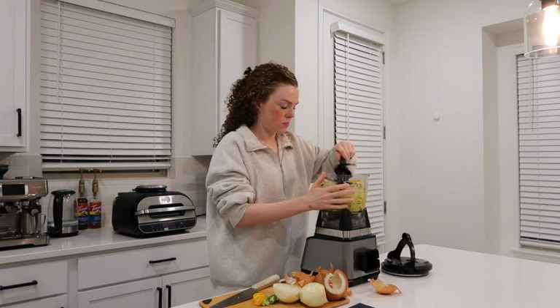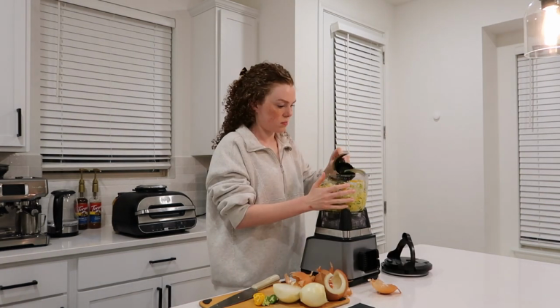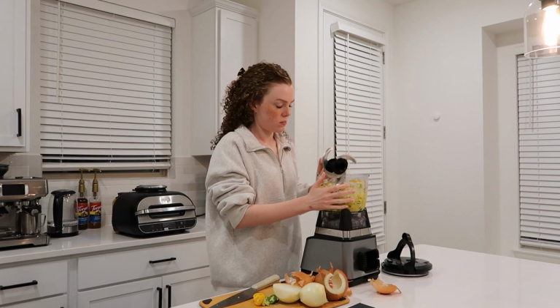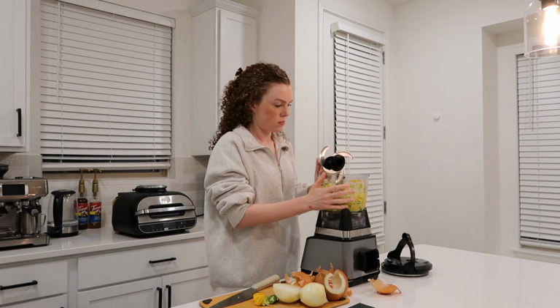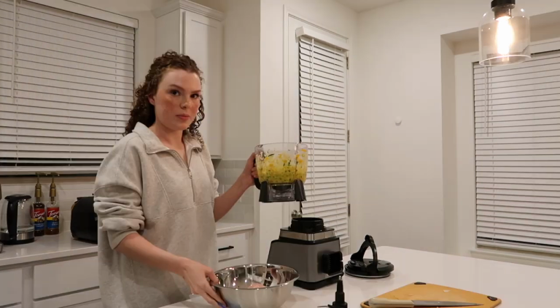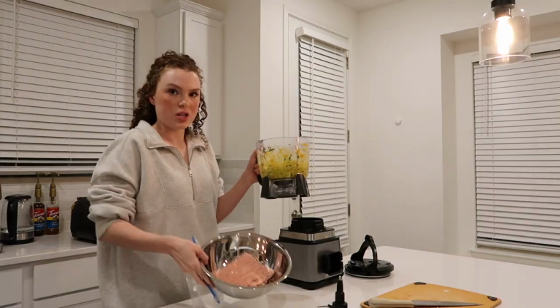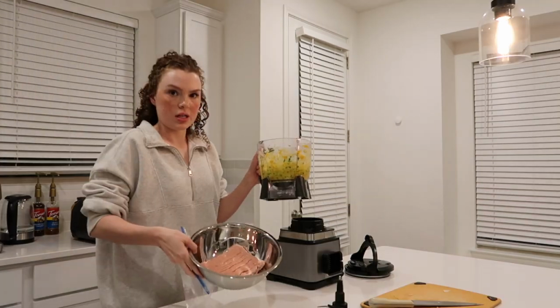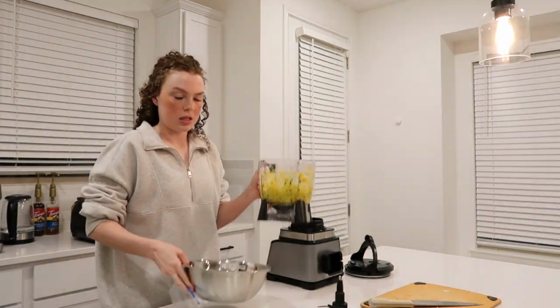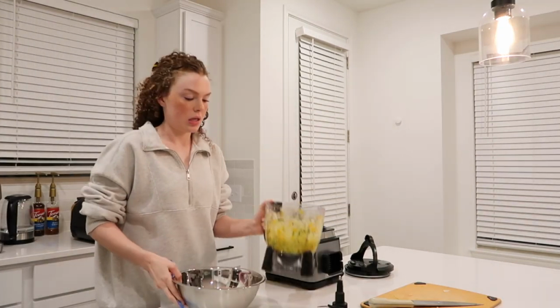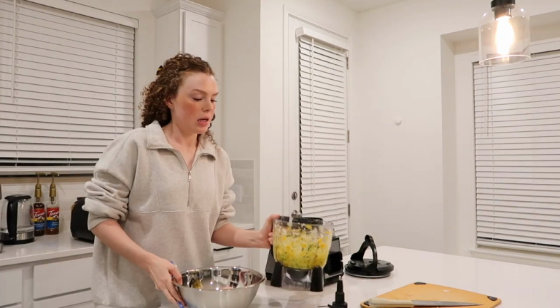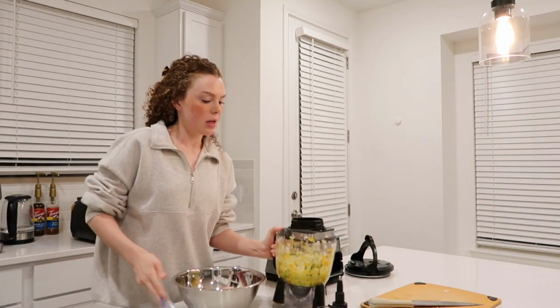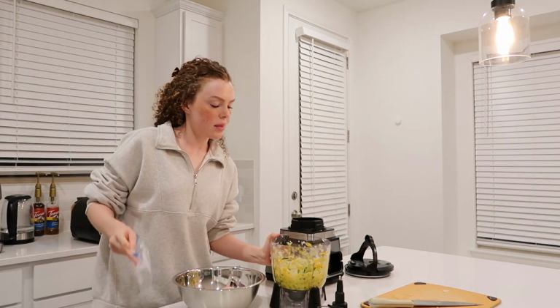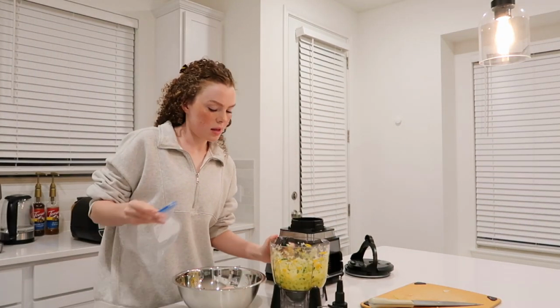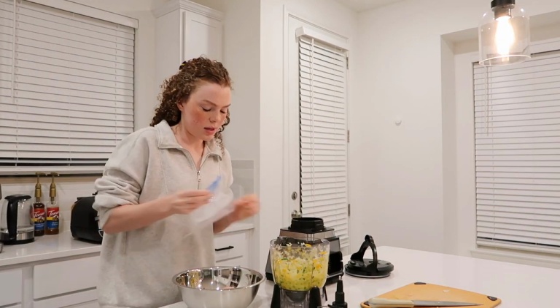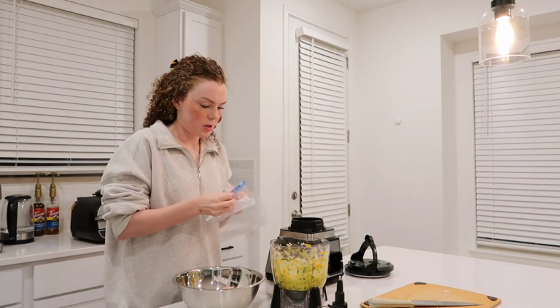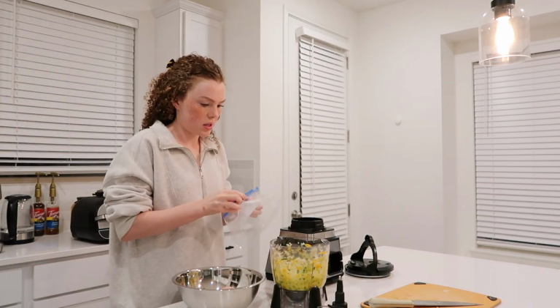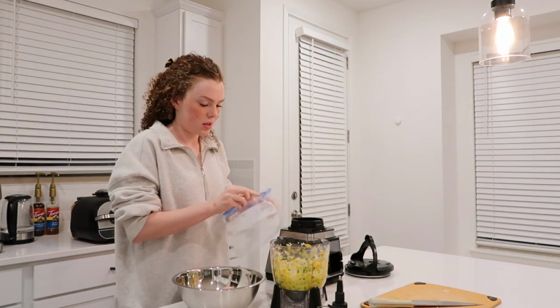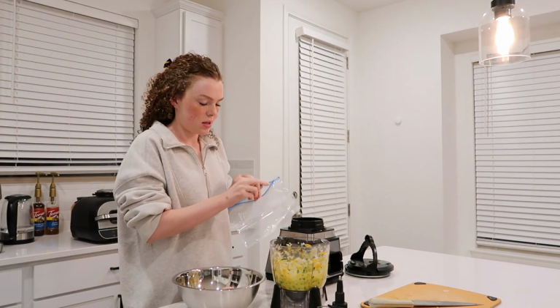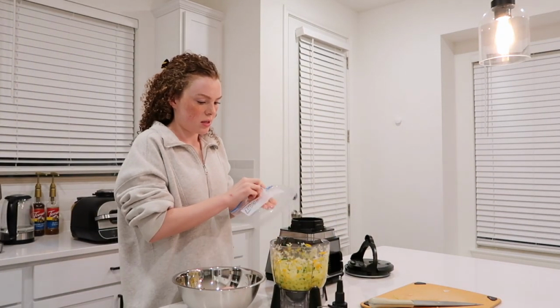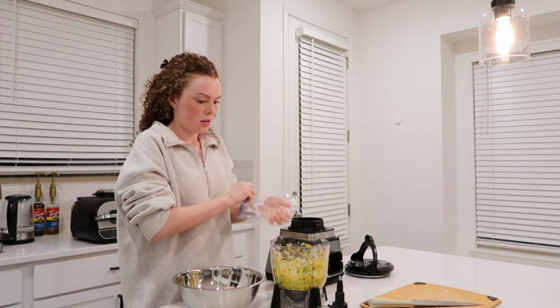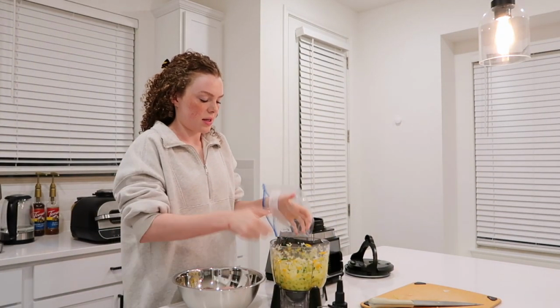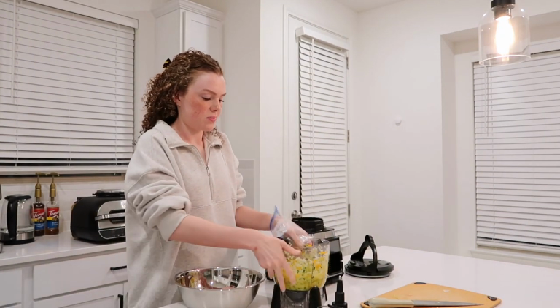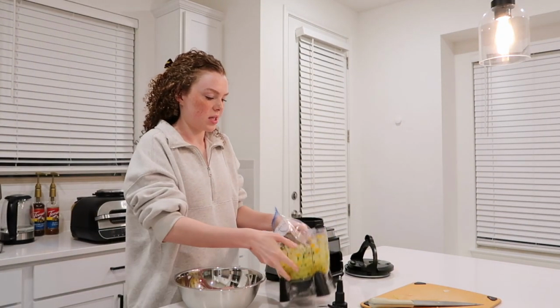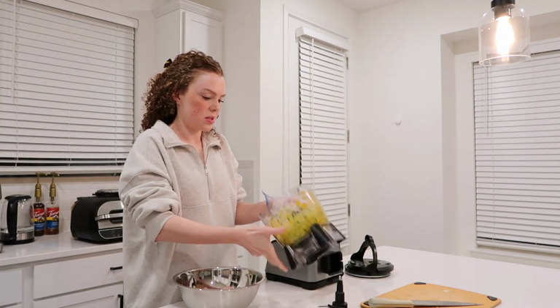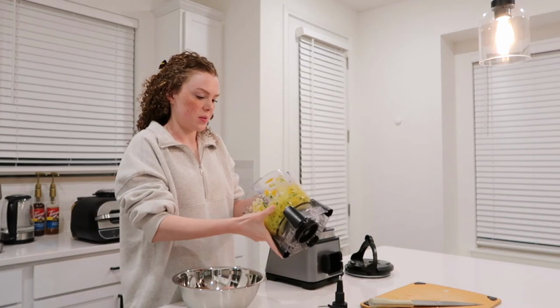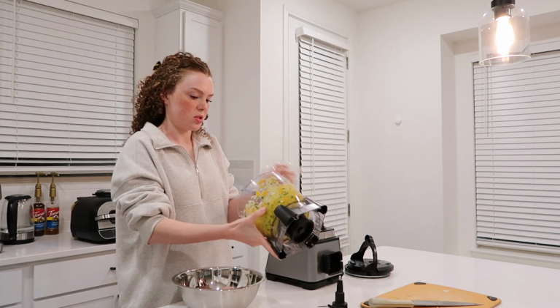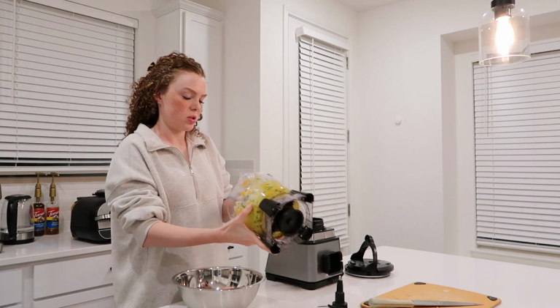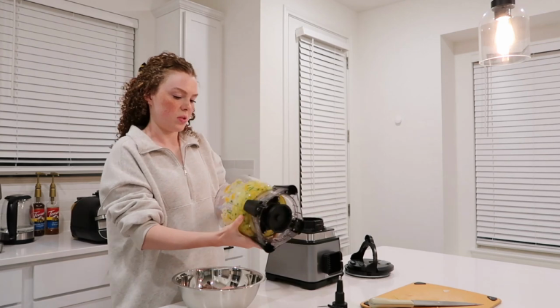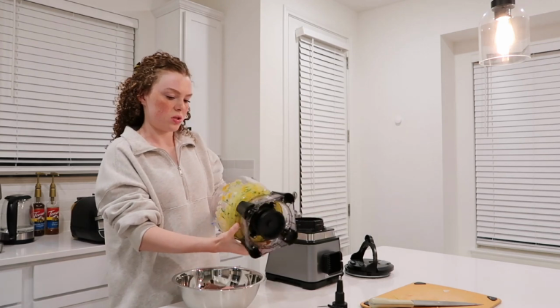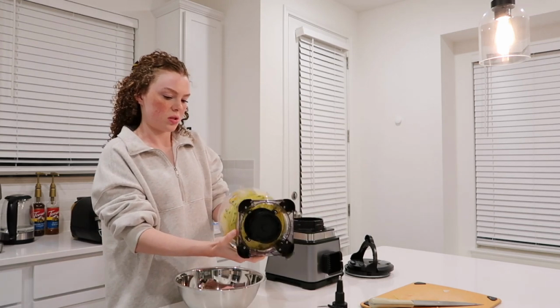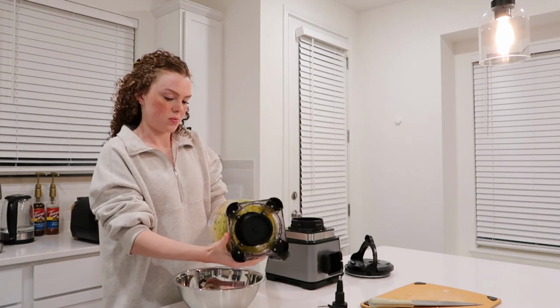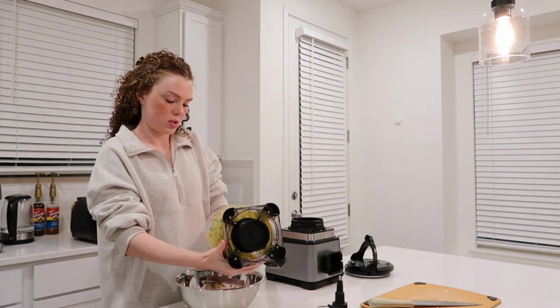I've got my turkey in here — I'm a little scared this might be too much so I'm just going to see.